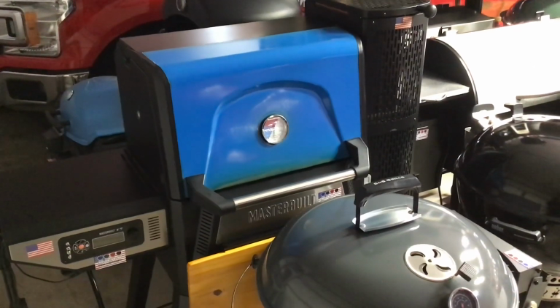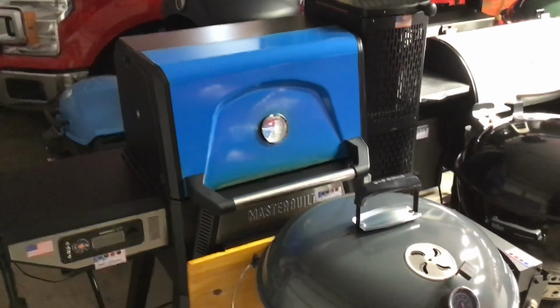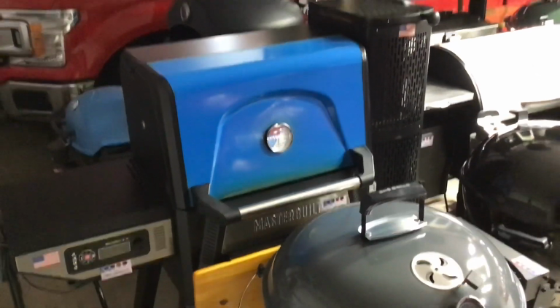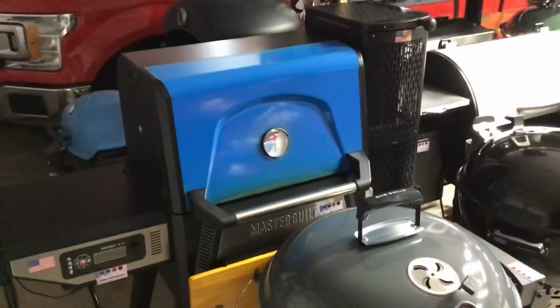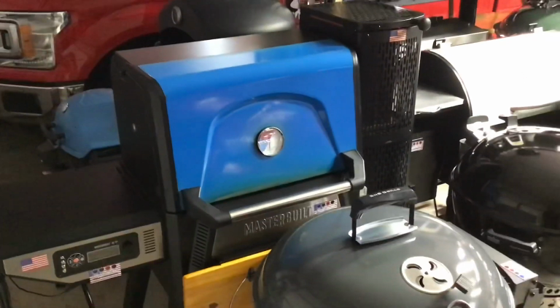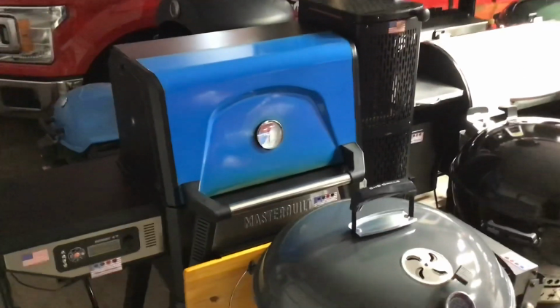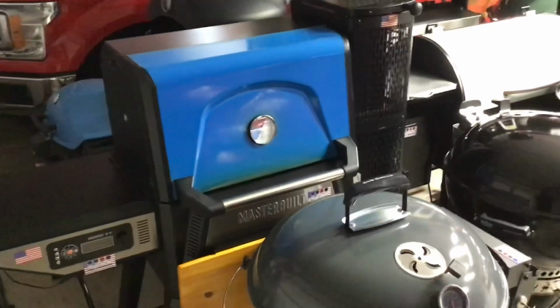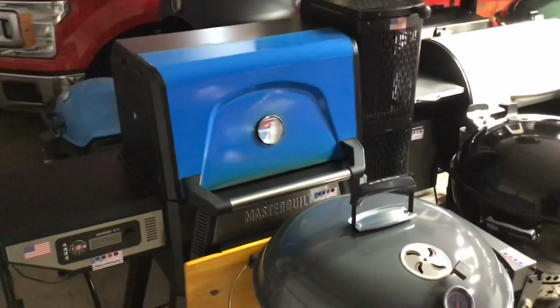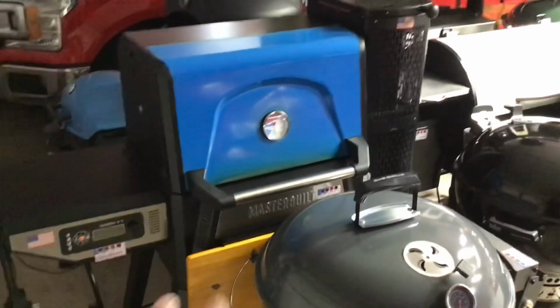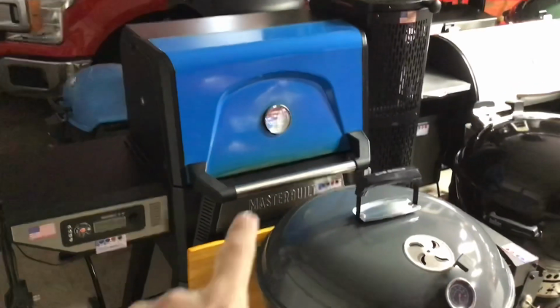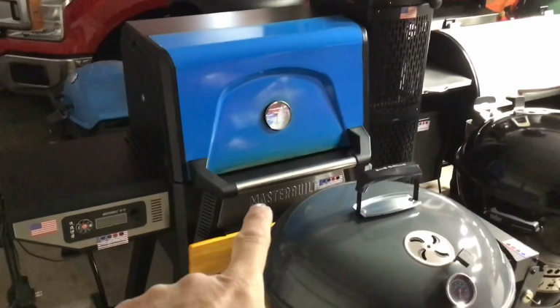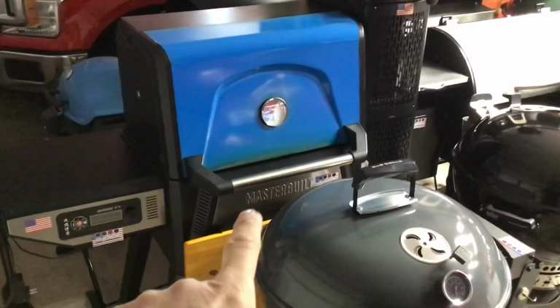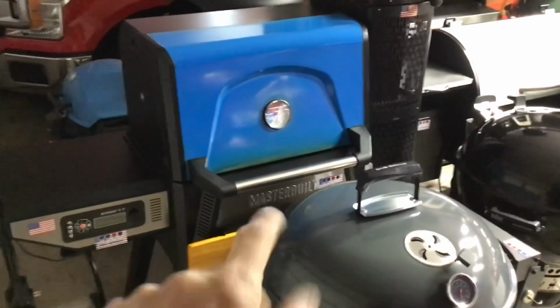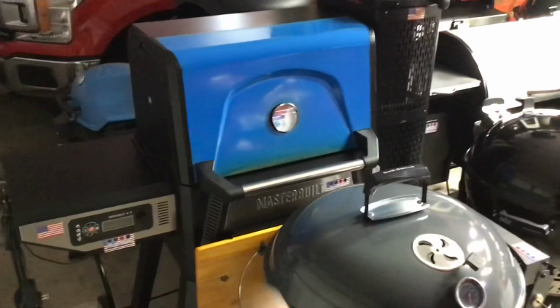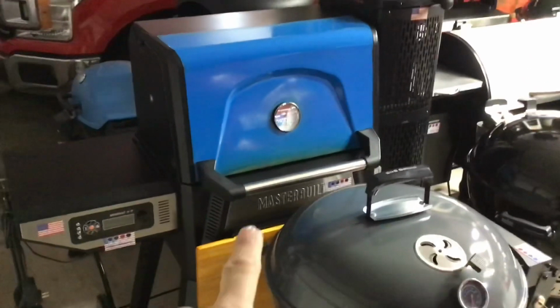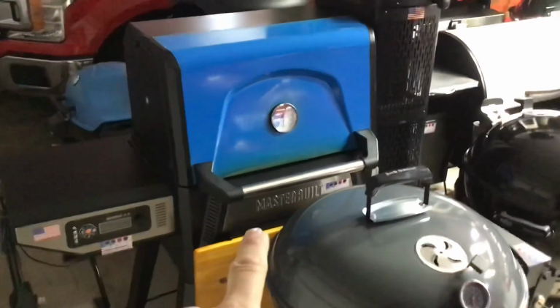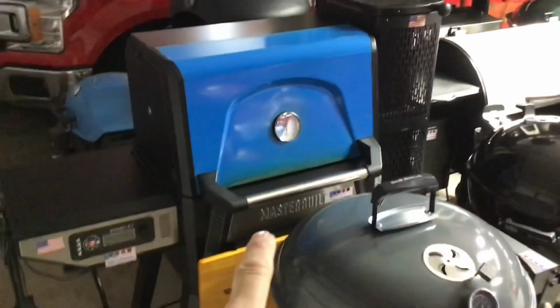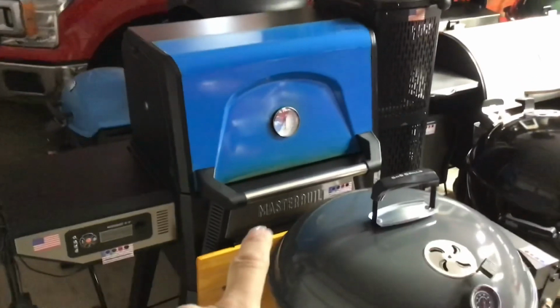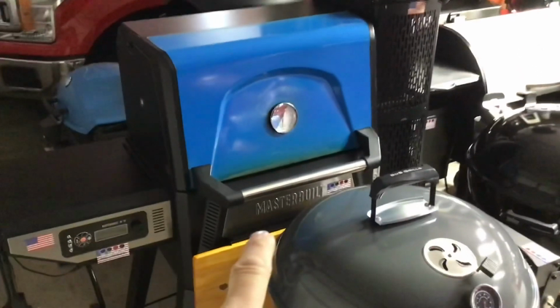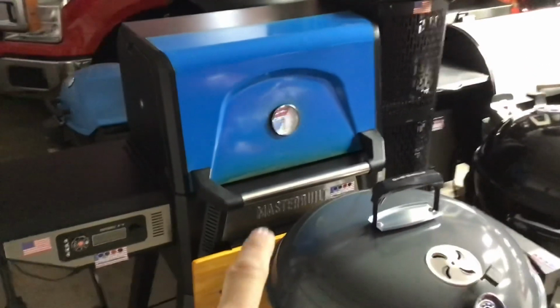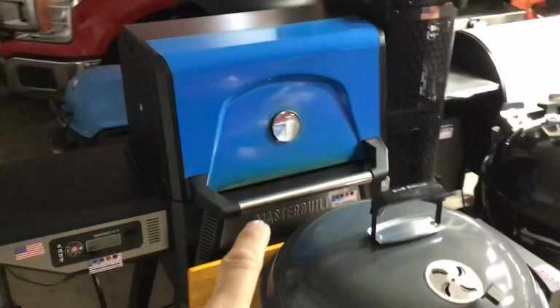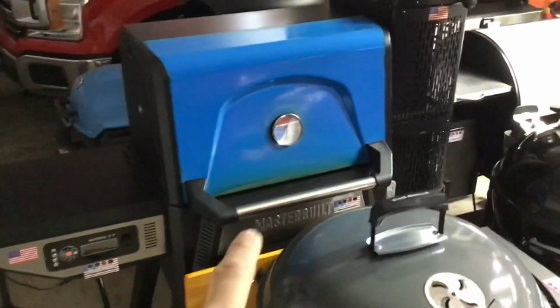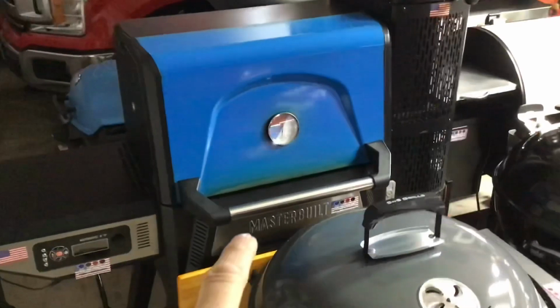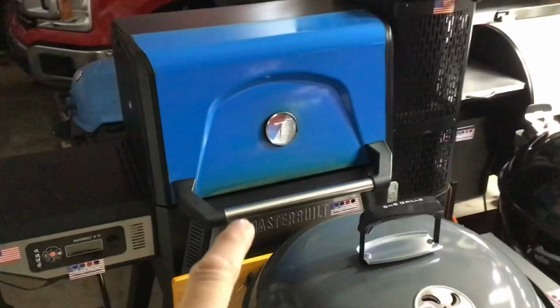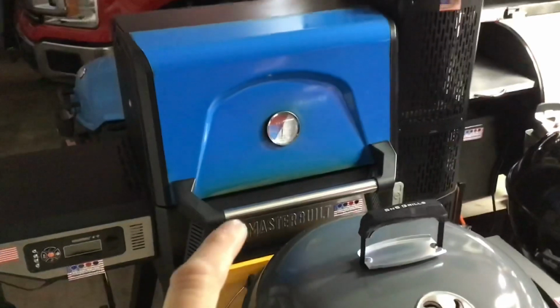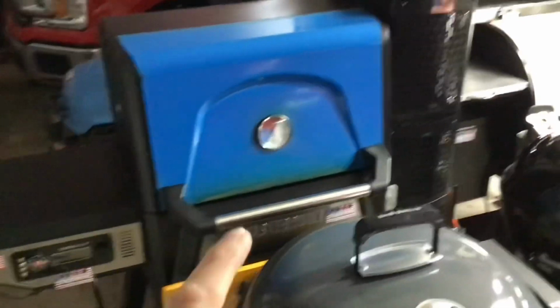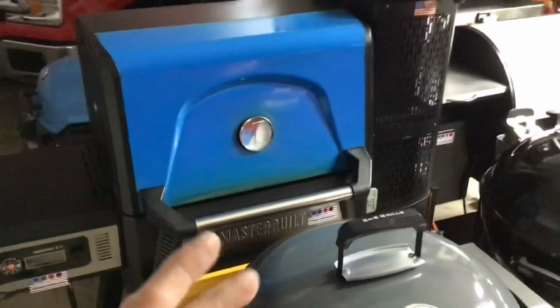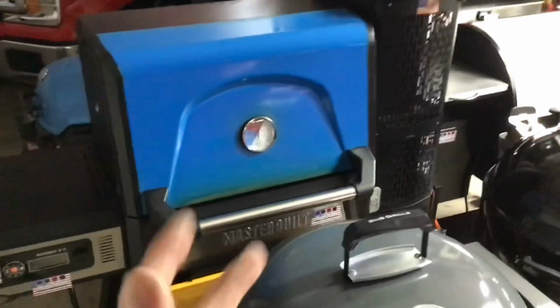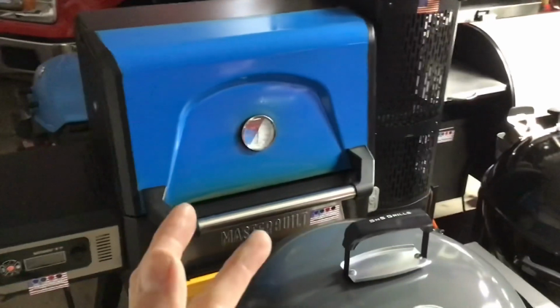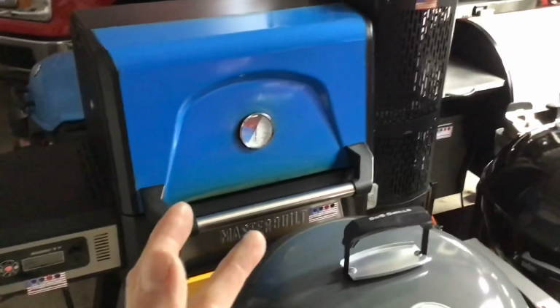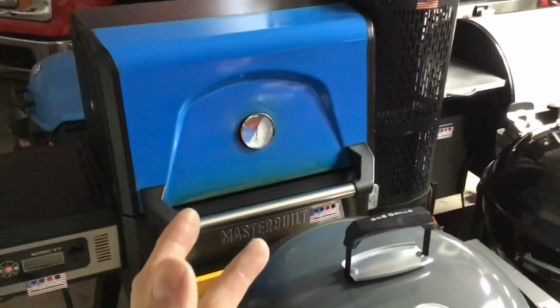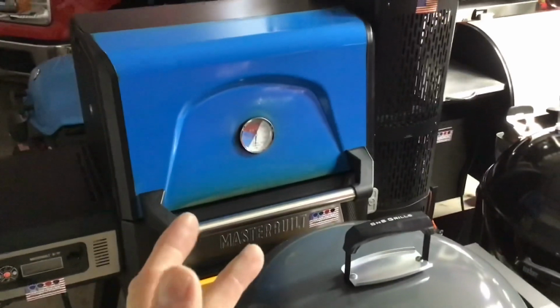Hey folks, how are you all doing? Welcome back. And oh man, you're looking at it — you're looking at the Masterbuilt 560 Gravity Series Charcoal.